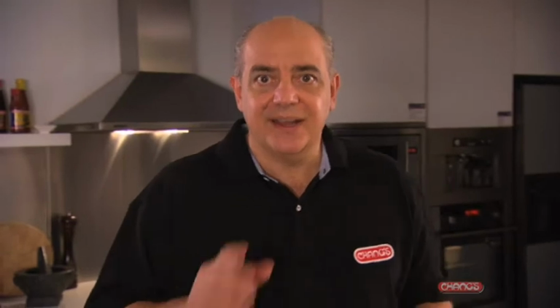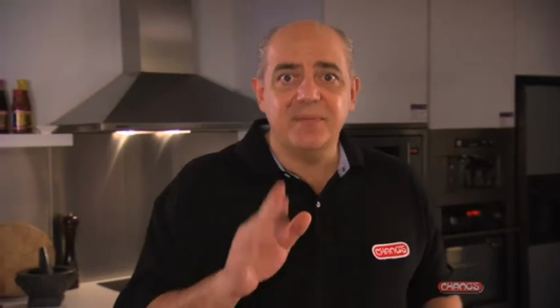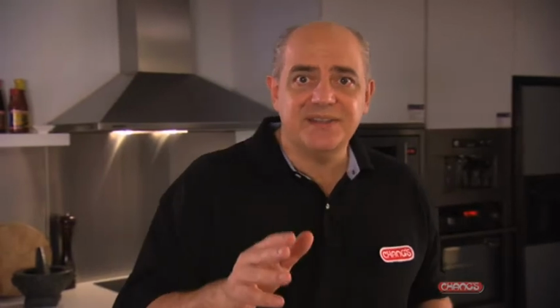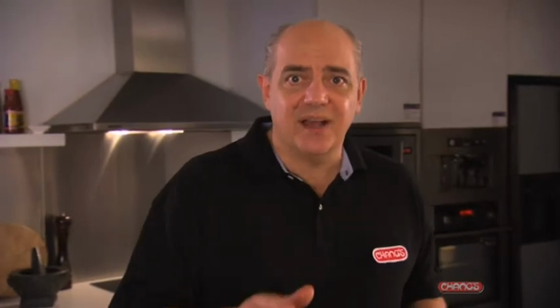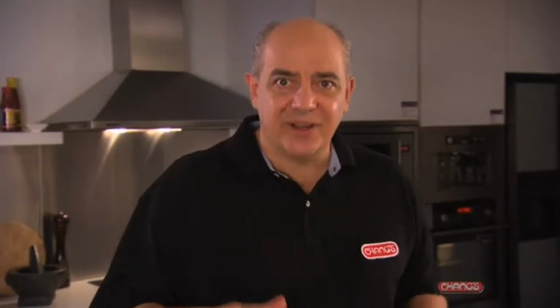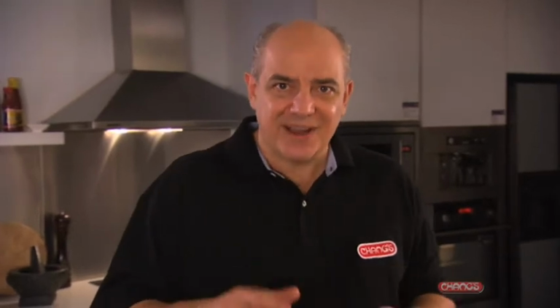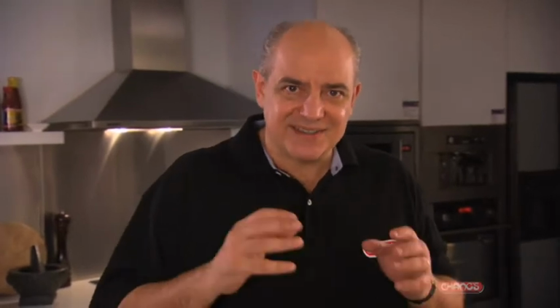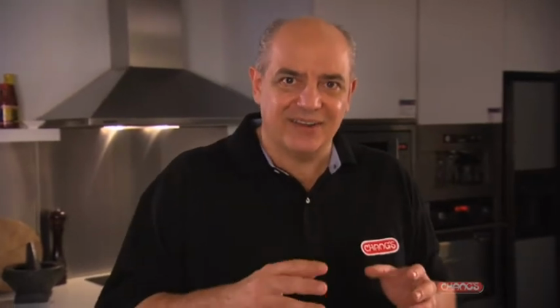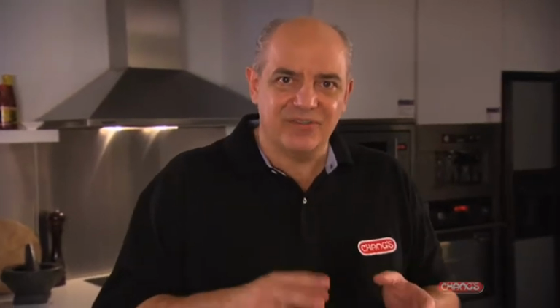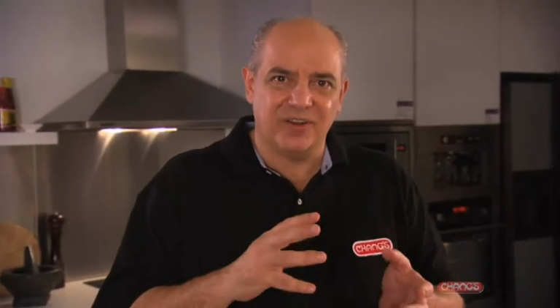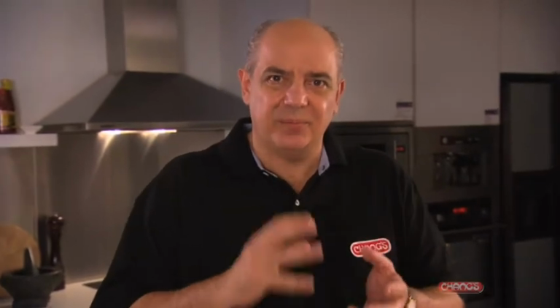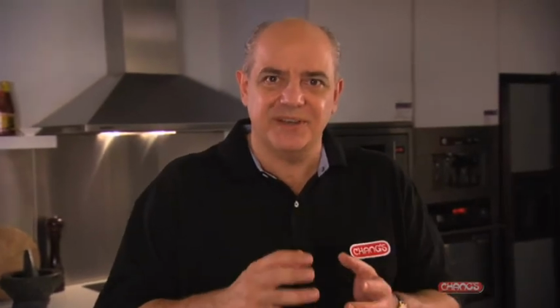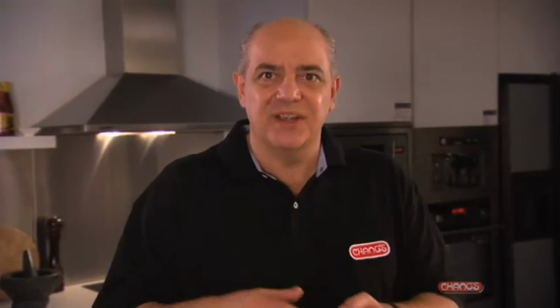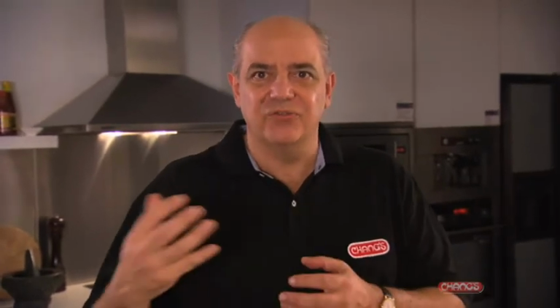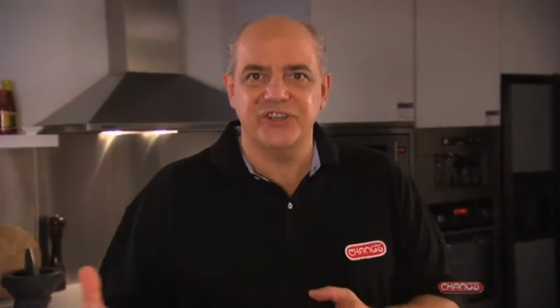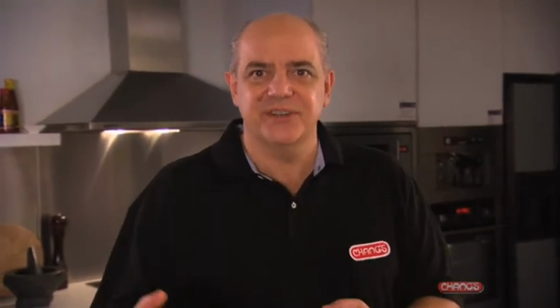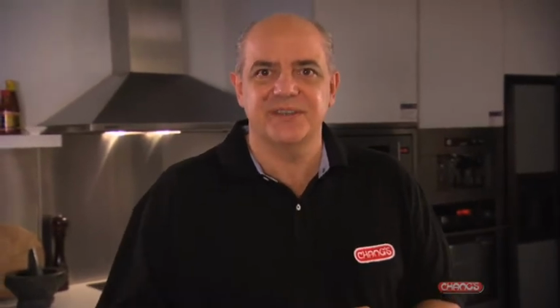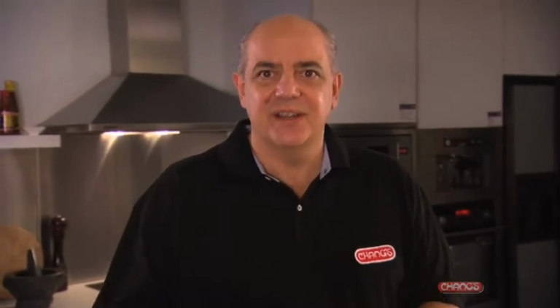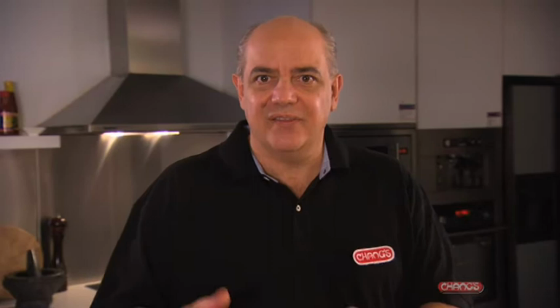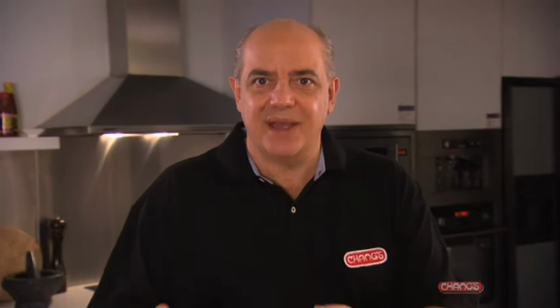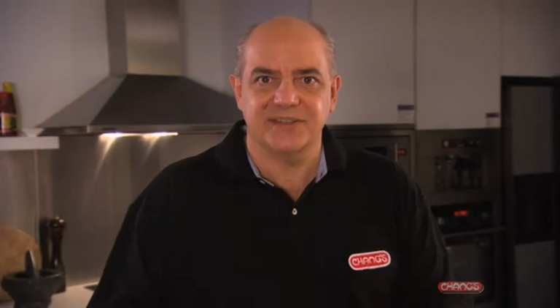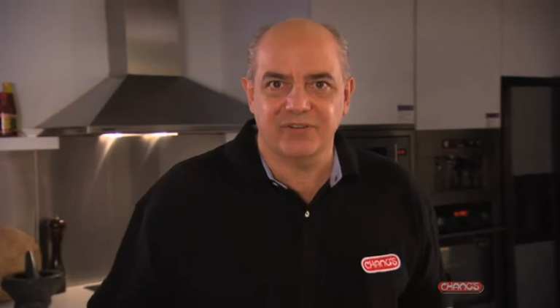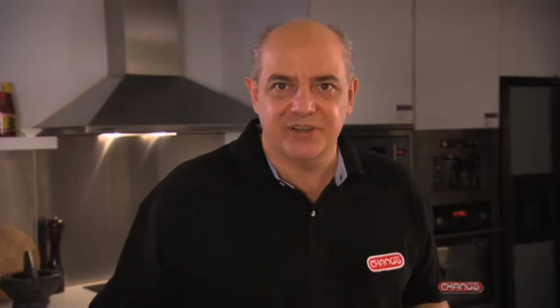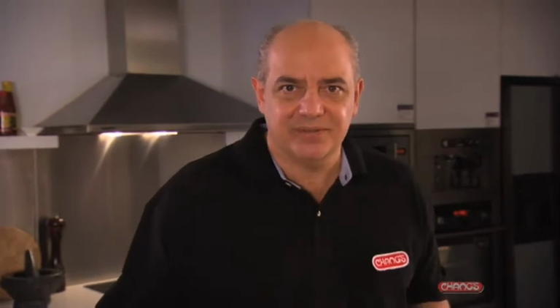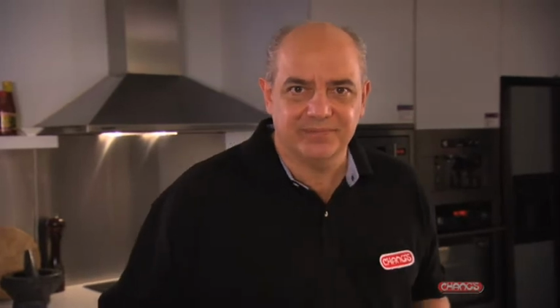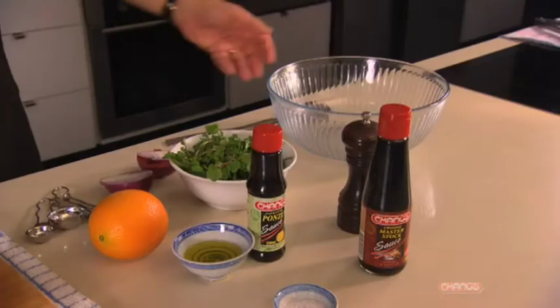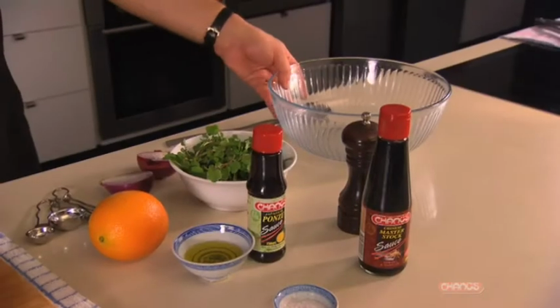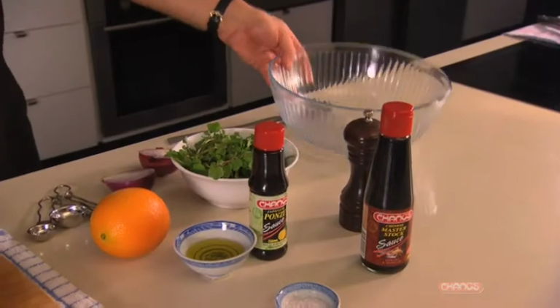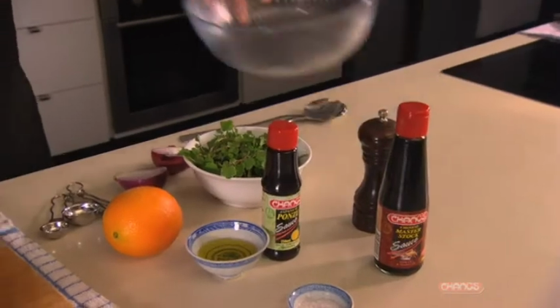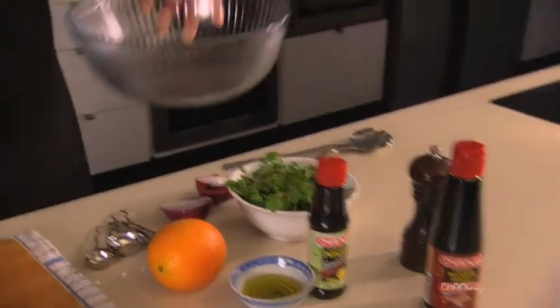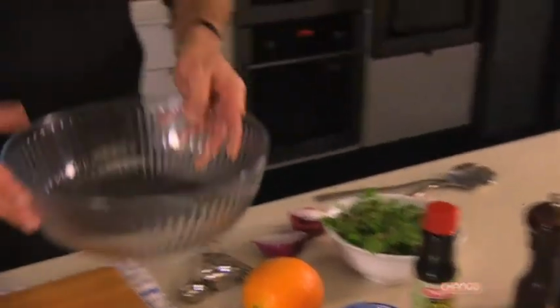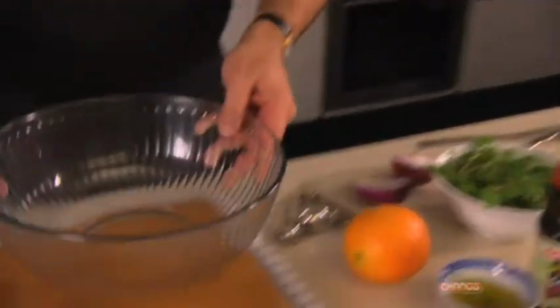In the meantime we are going to make a salad that really complements the richness of that master stock fish. Let's make our salad.